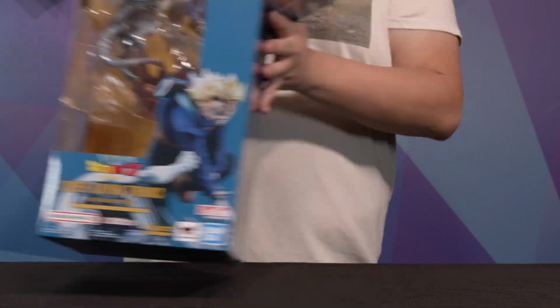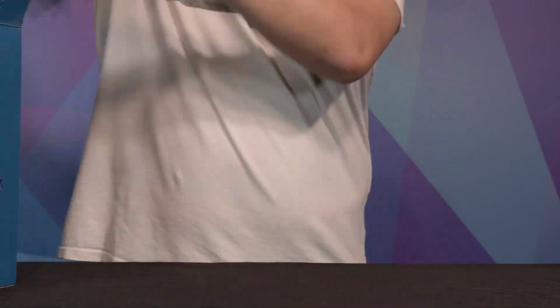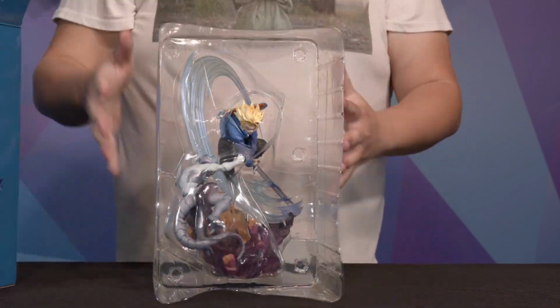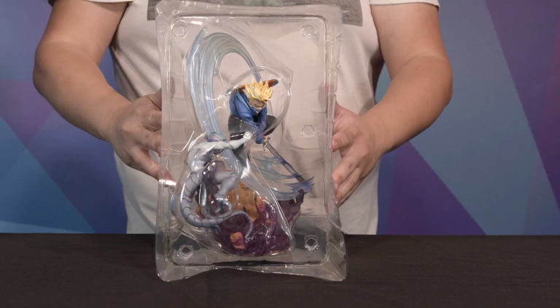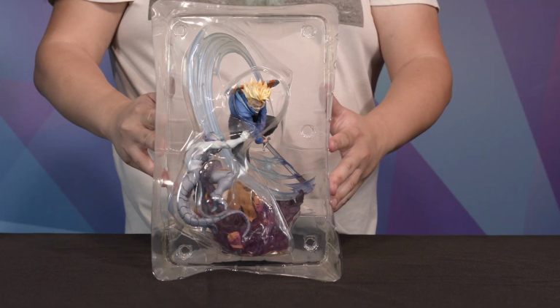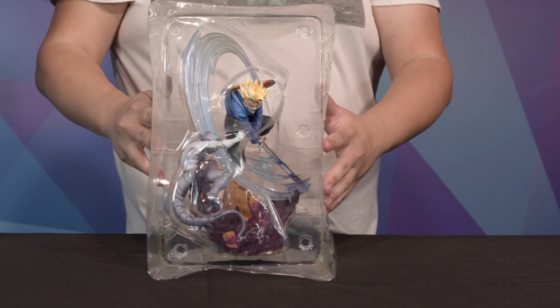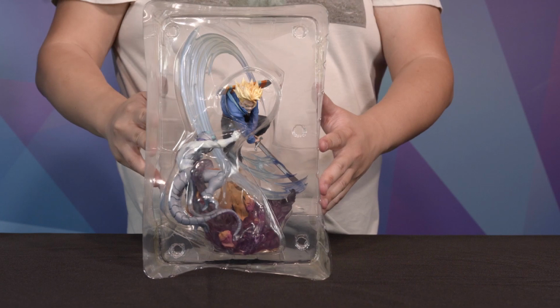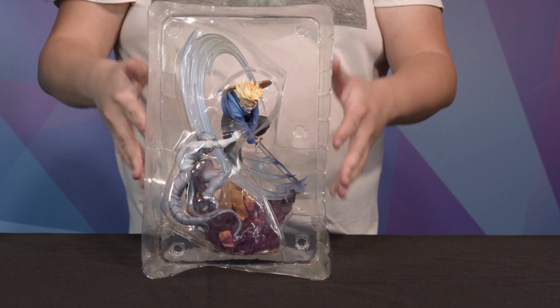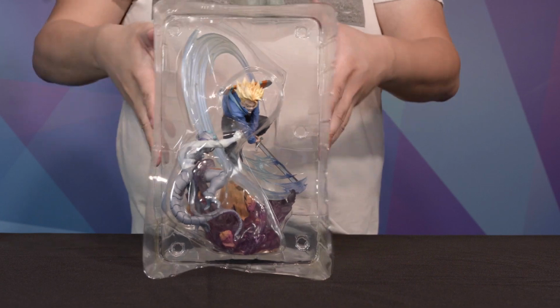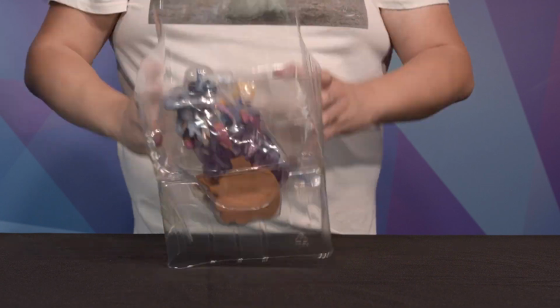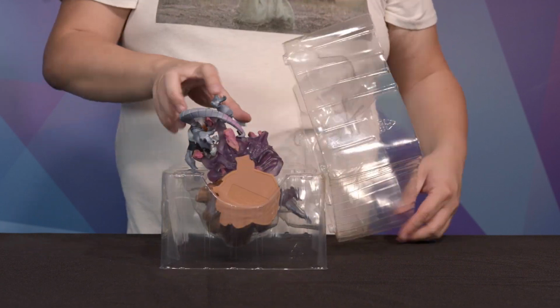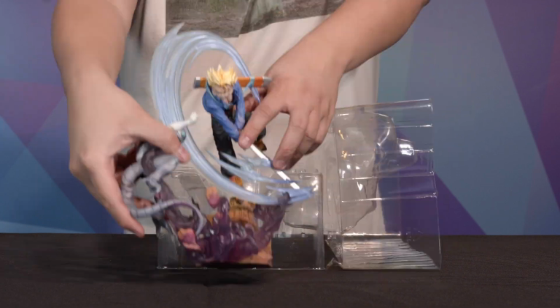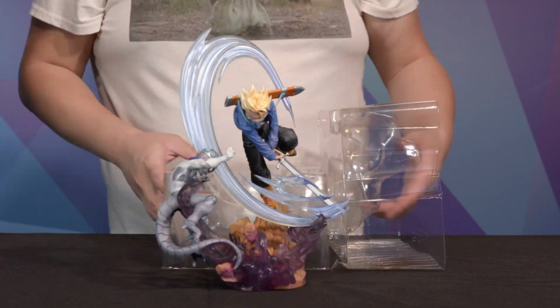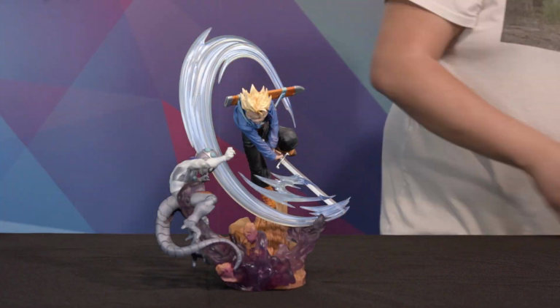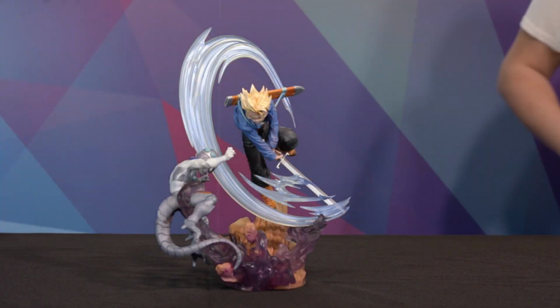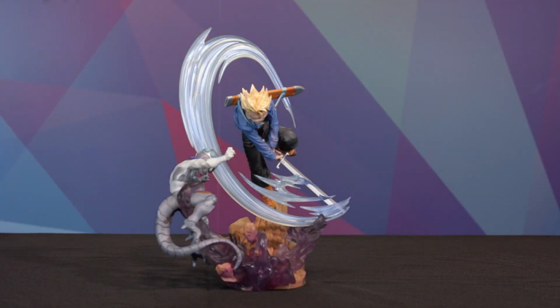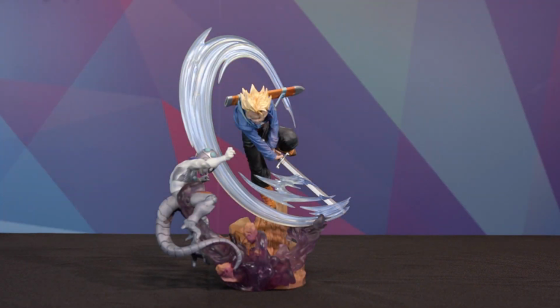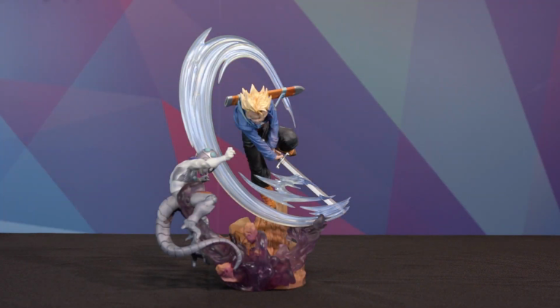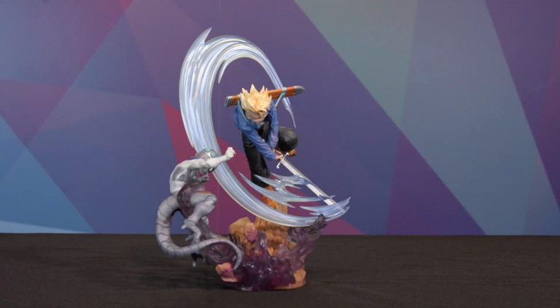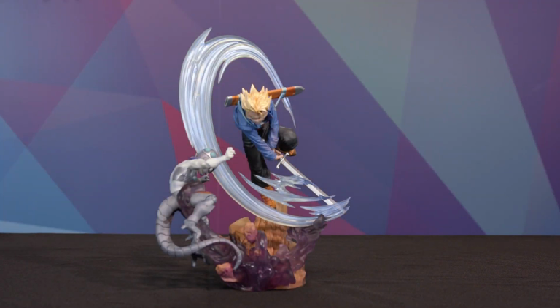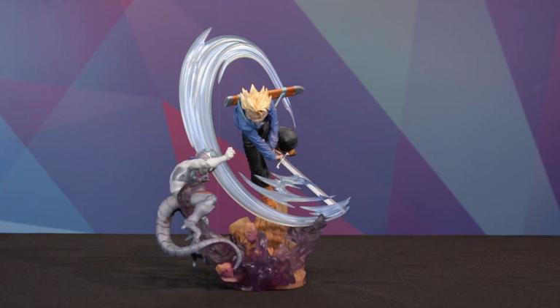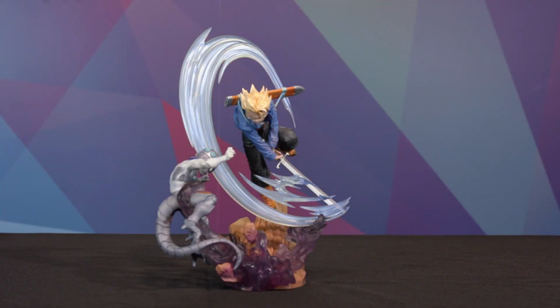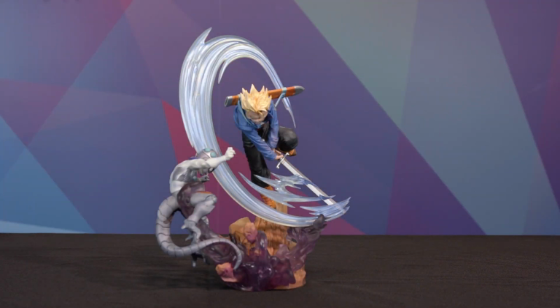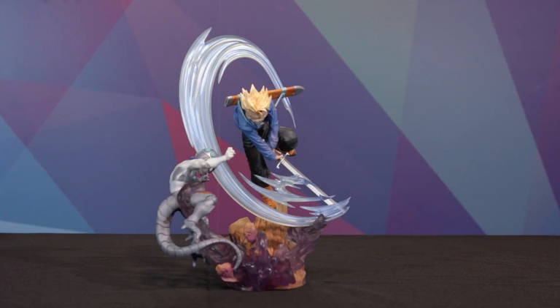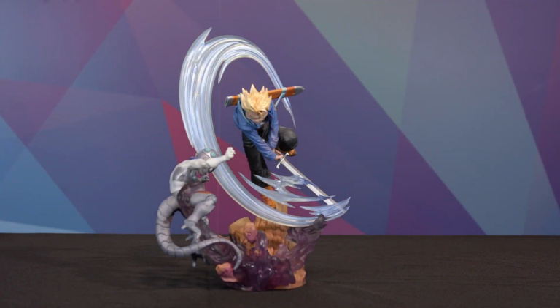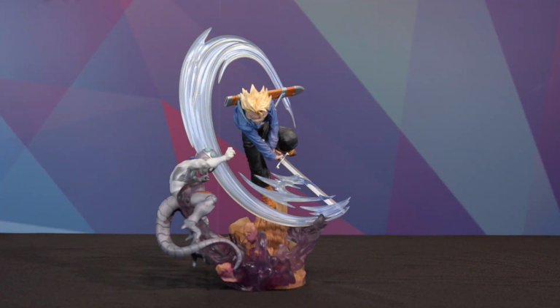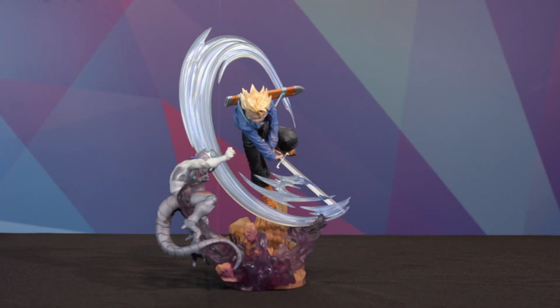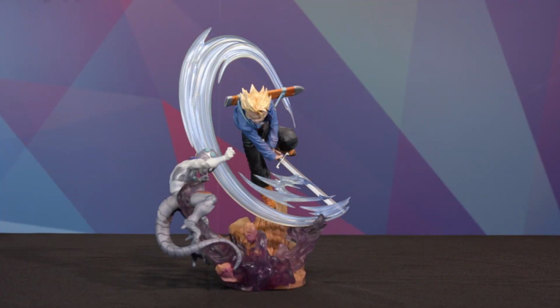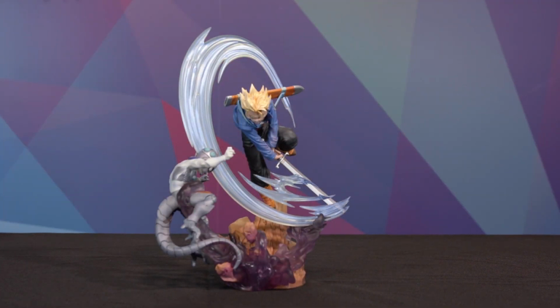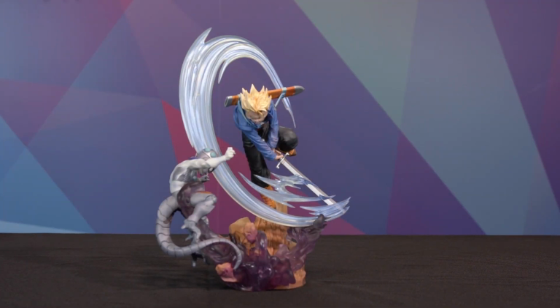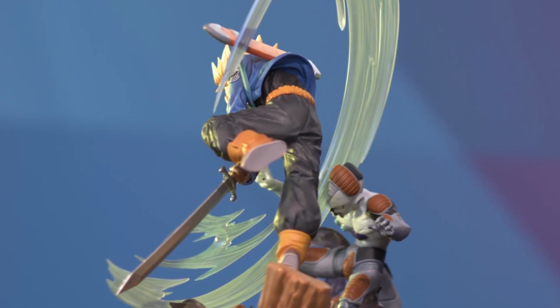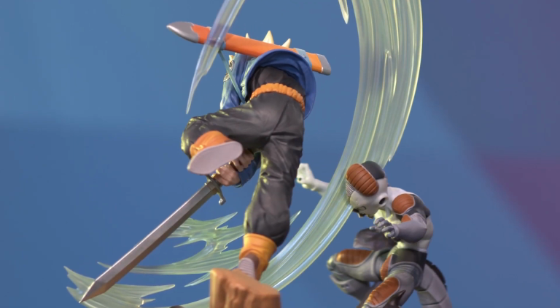The second Super Saiyan from Dragon Ball Z, Super Saiyan Trunks, joins the Figure X-Zero Extra Battle Series.